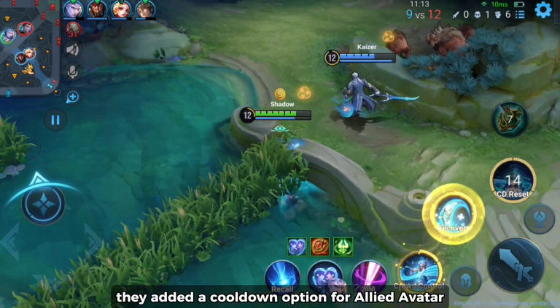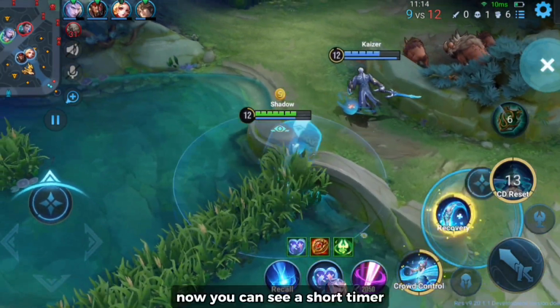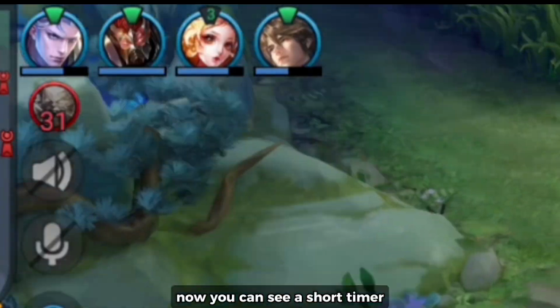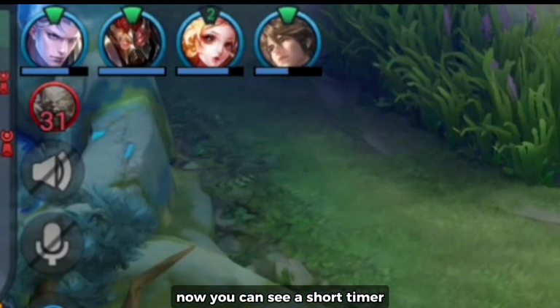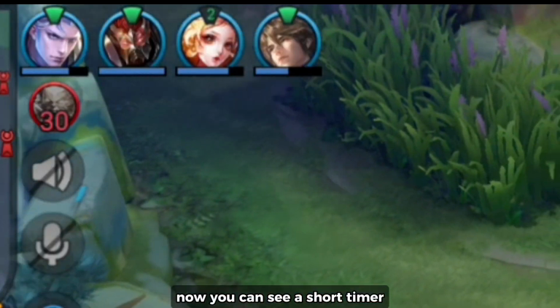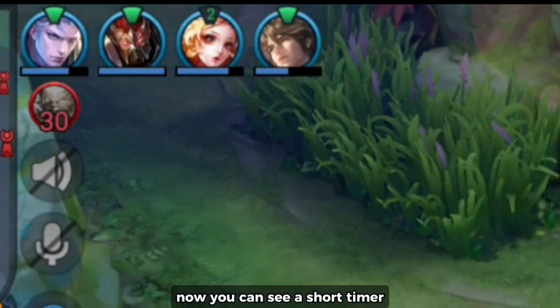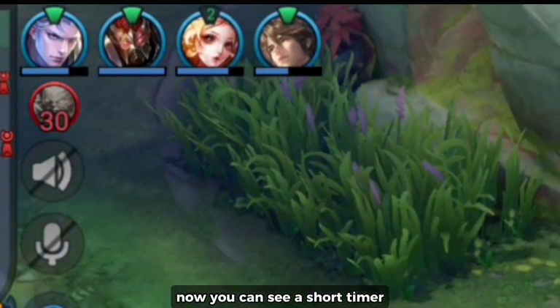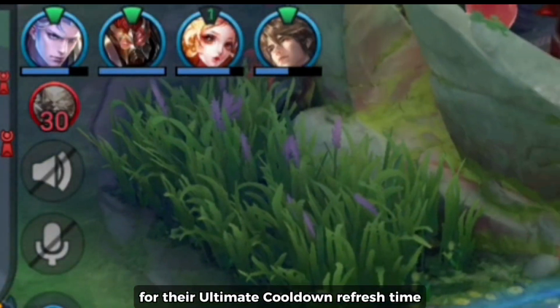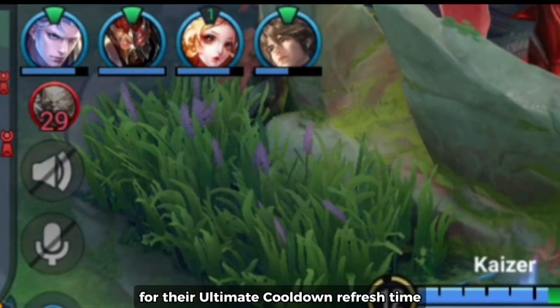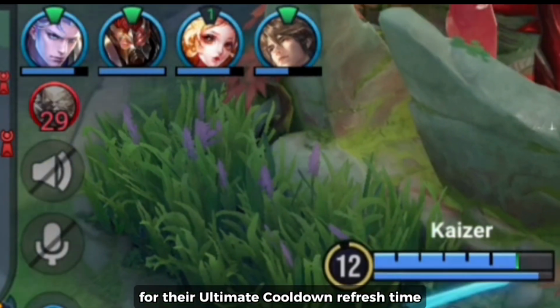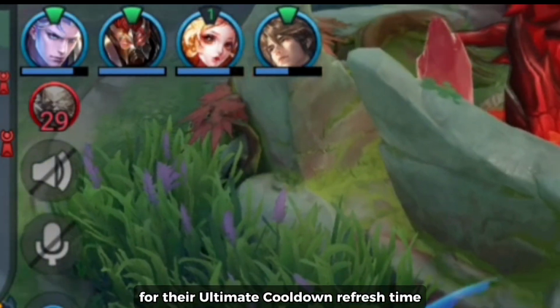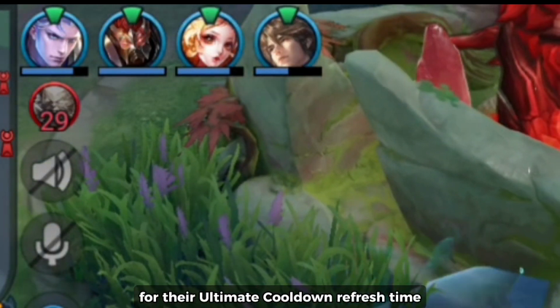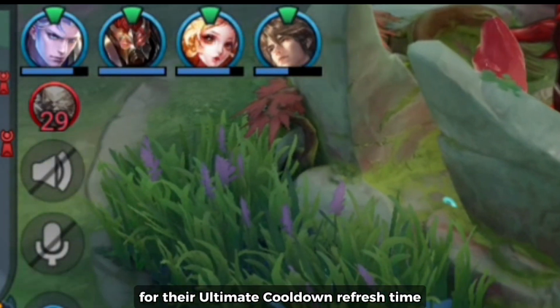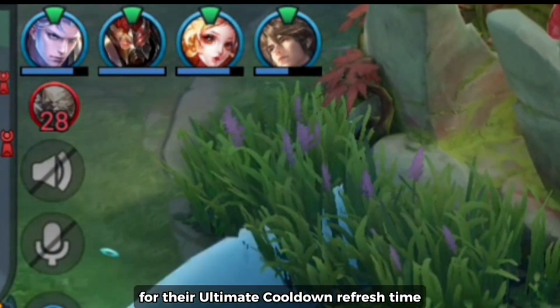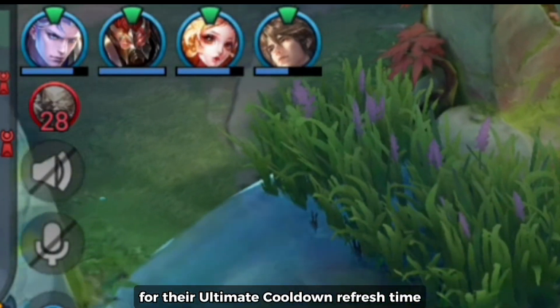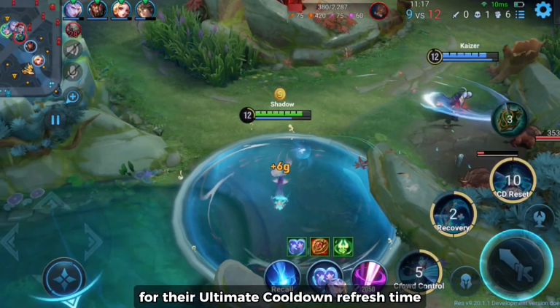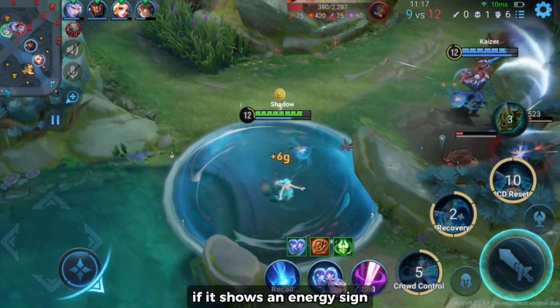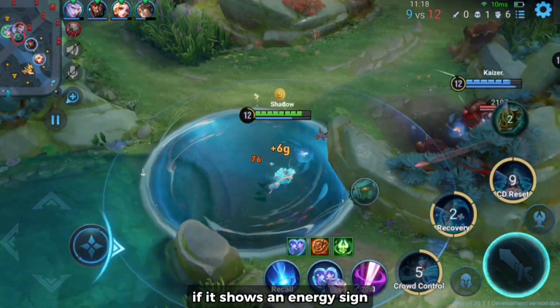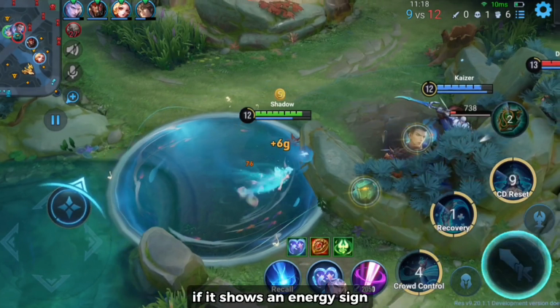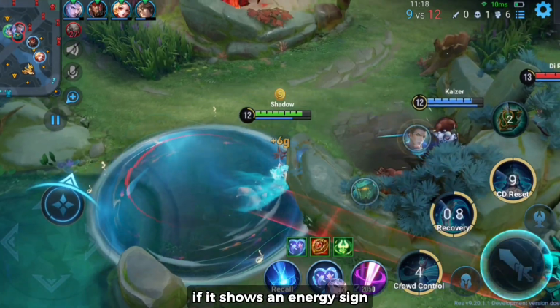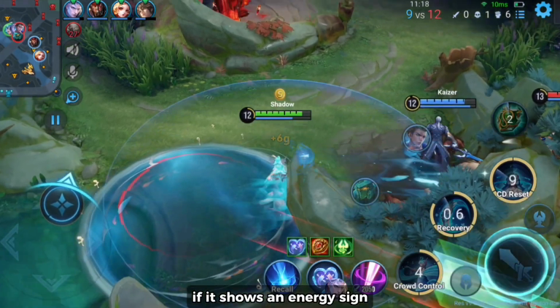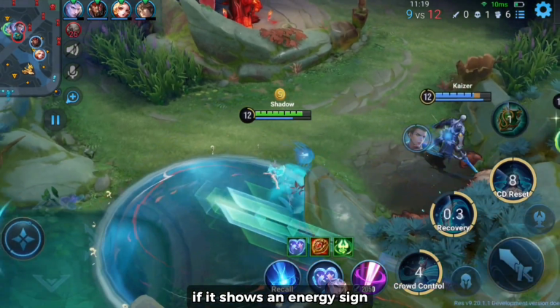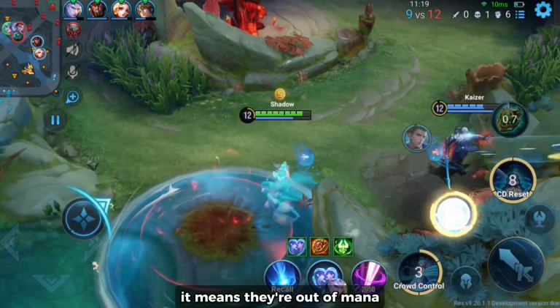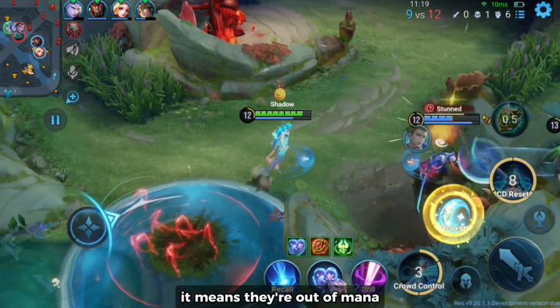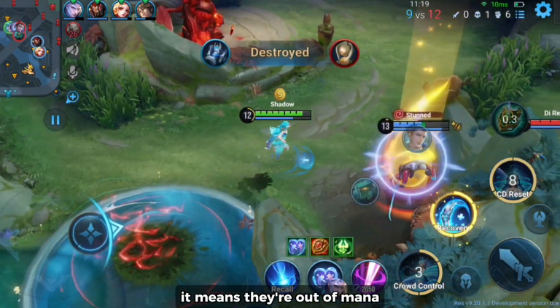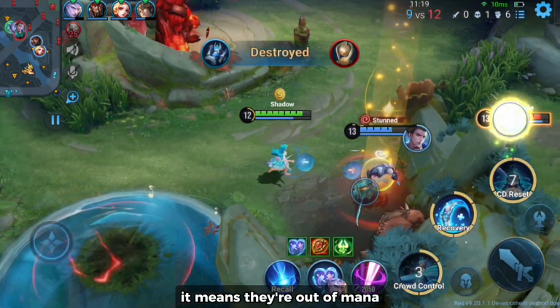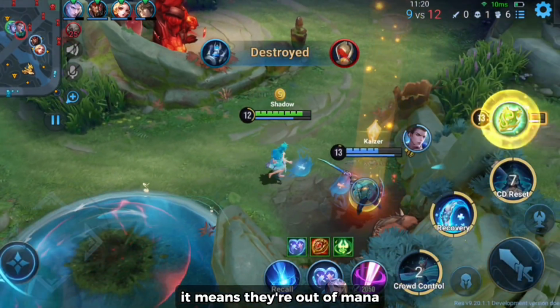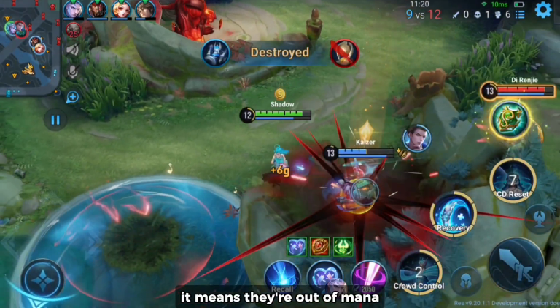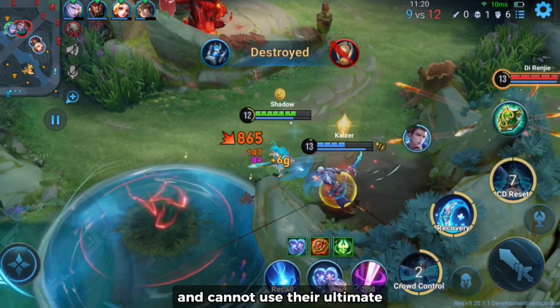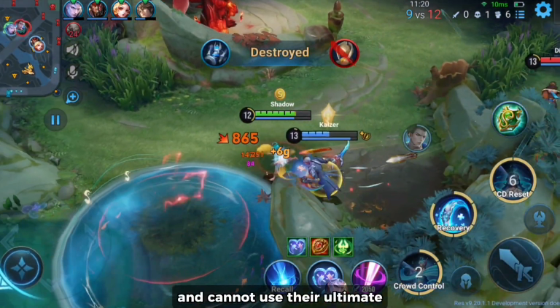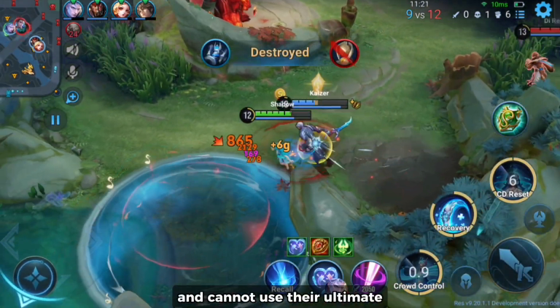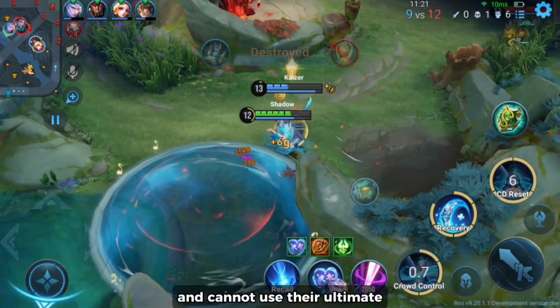They added a cooldown option for Allied Avatar. Now you can see a short timer for their ultimate cooldown refresh time. If it shows an energy sign, it means they're out of mana and cannot use their ultimate.